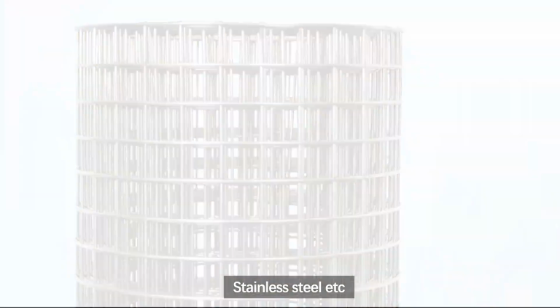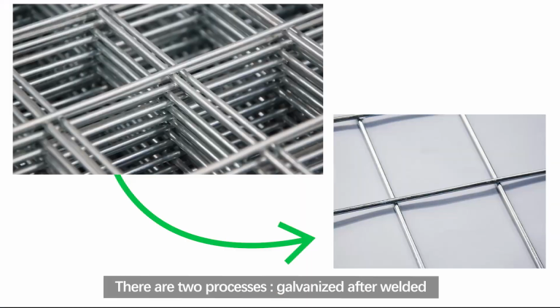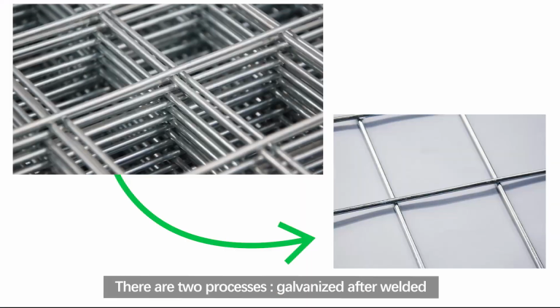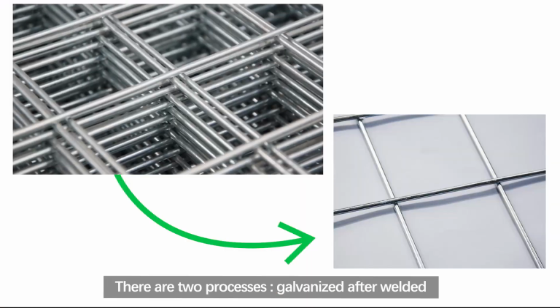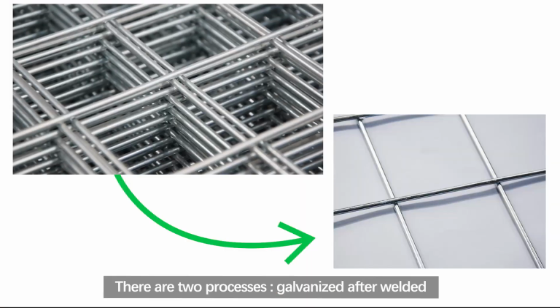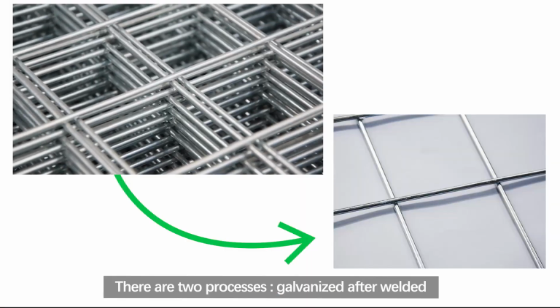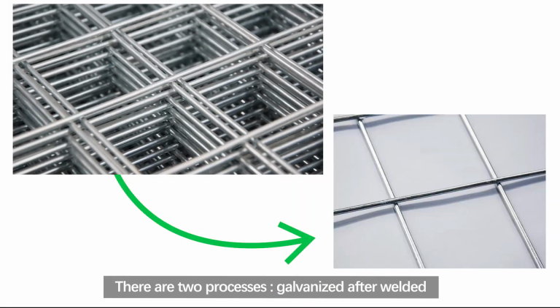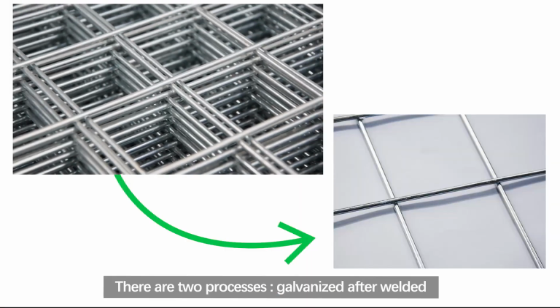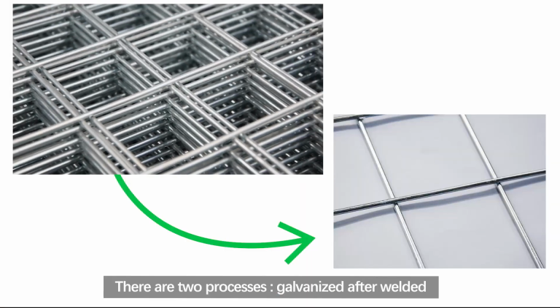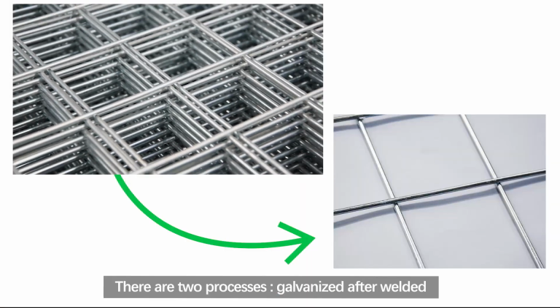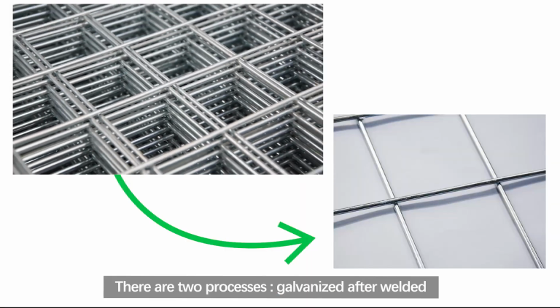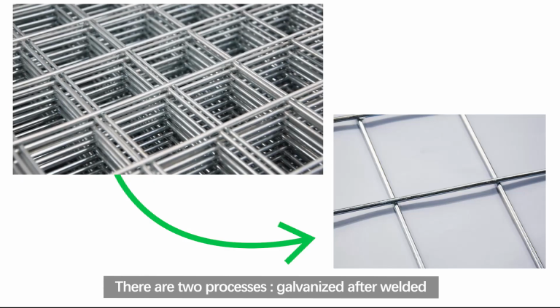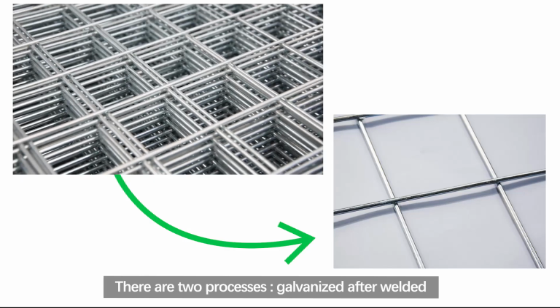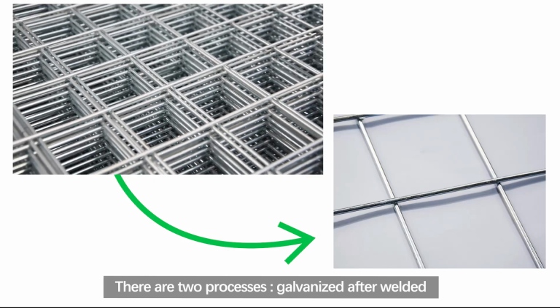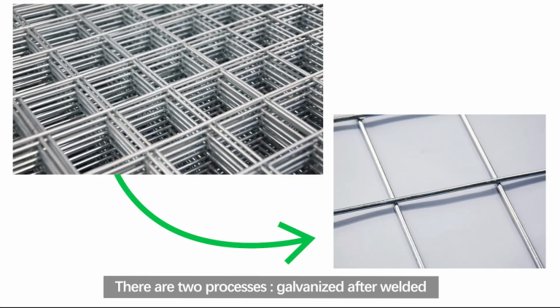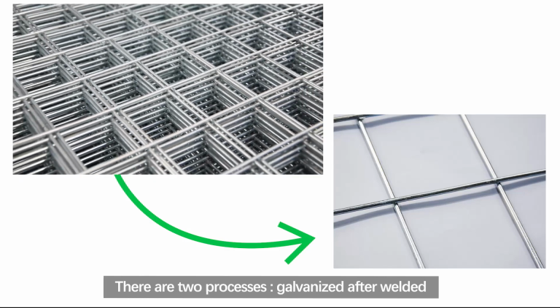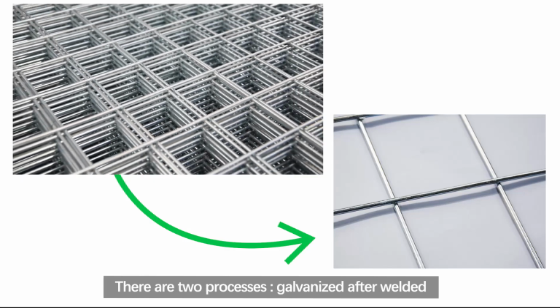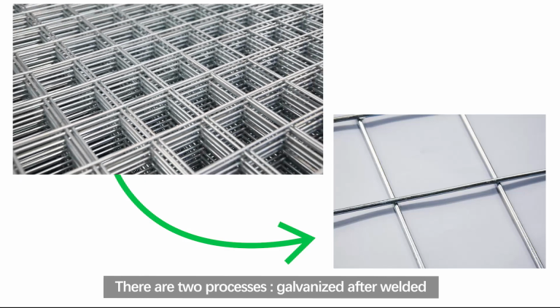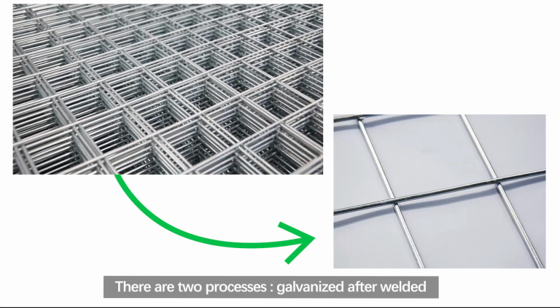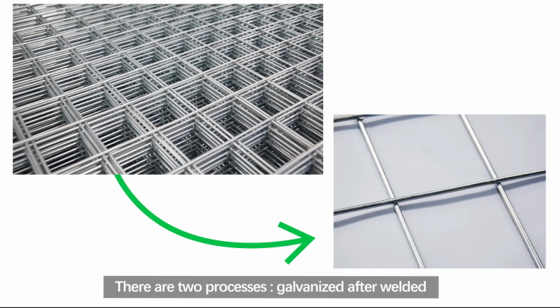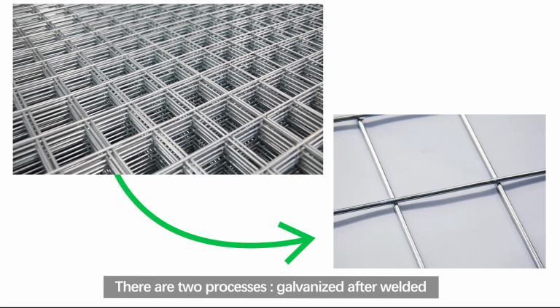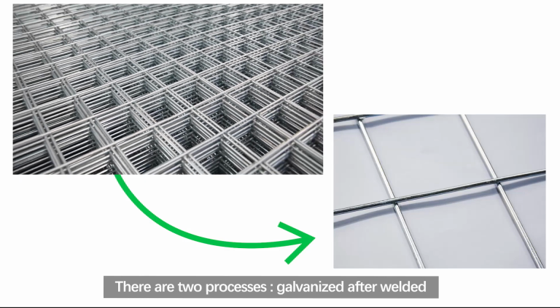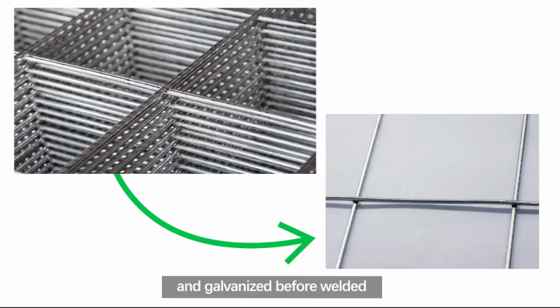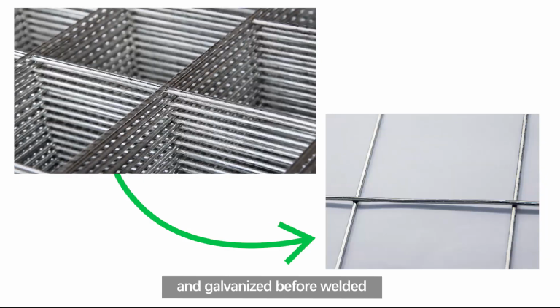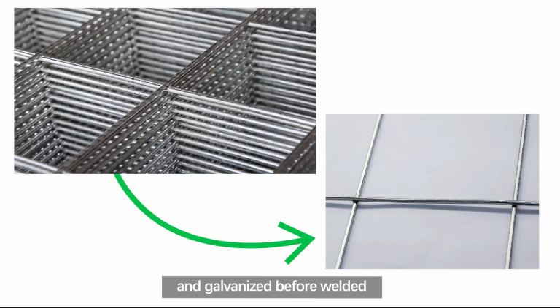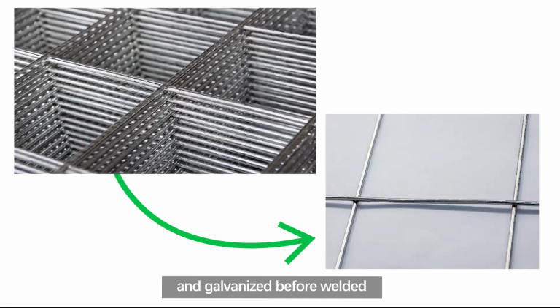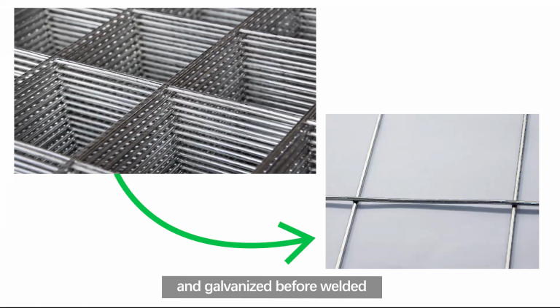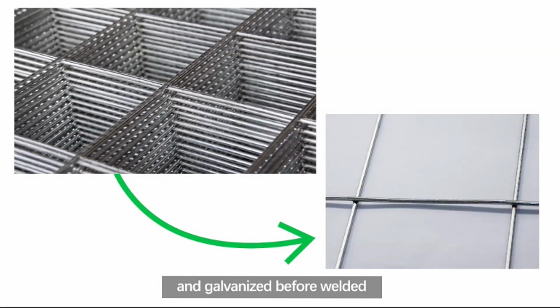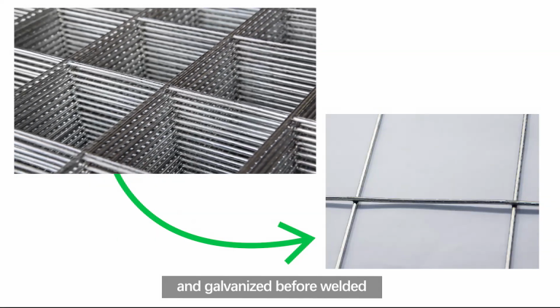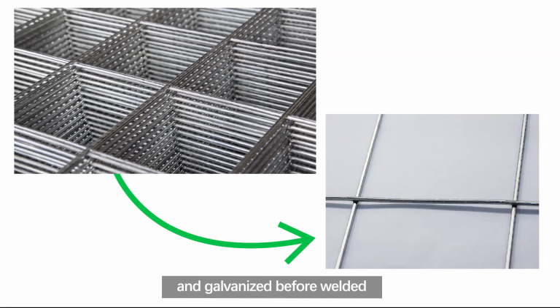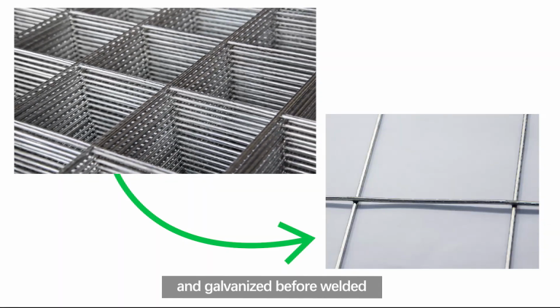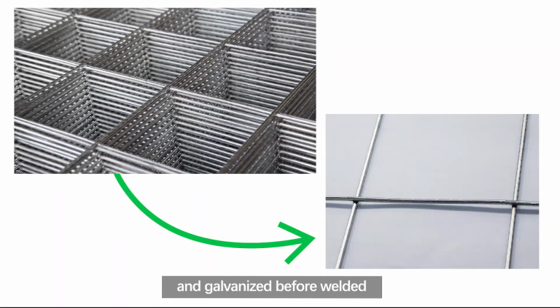There are two processes: galvanized after welded and galvanized before welded.